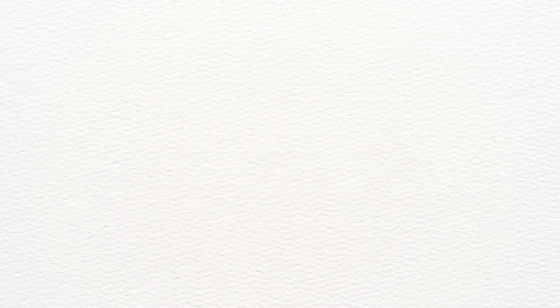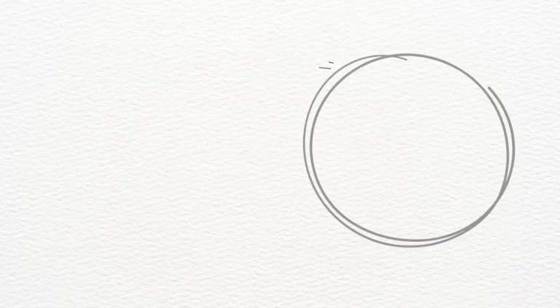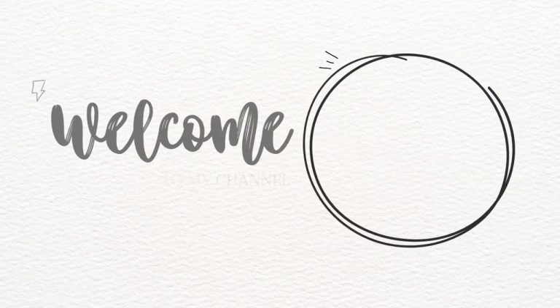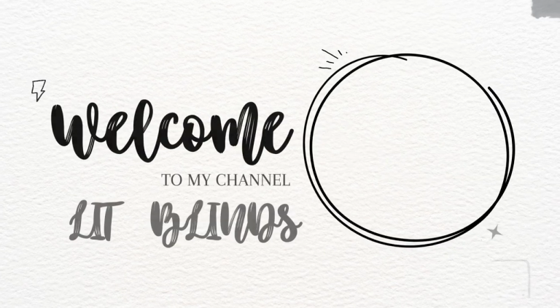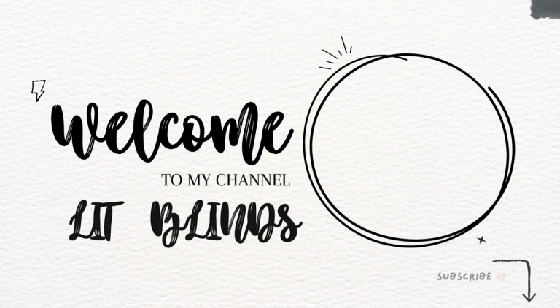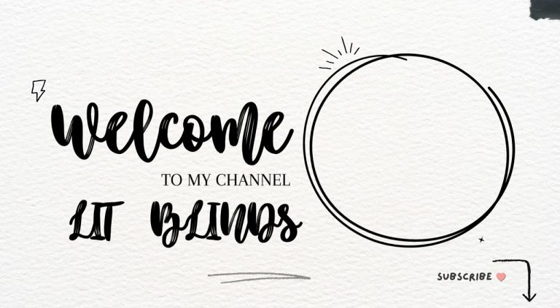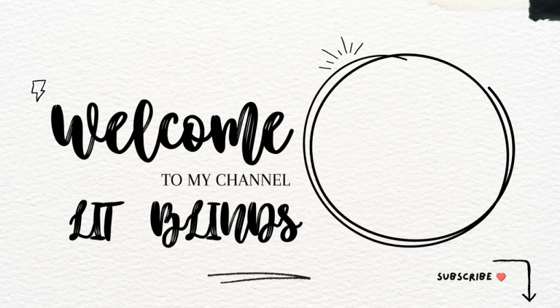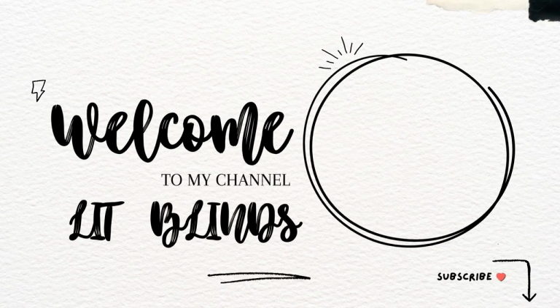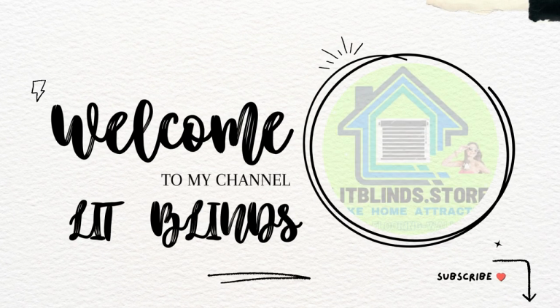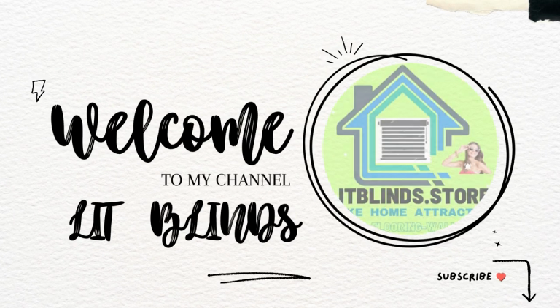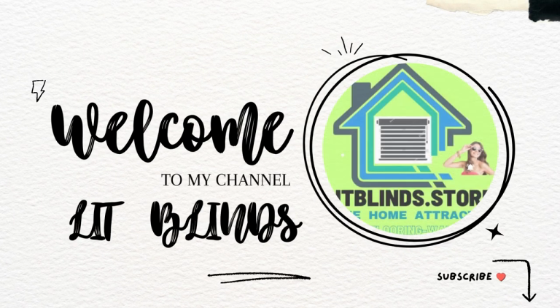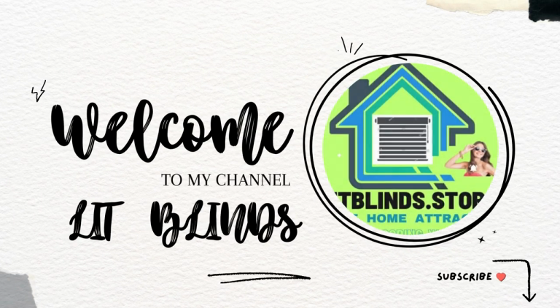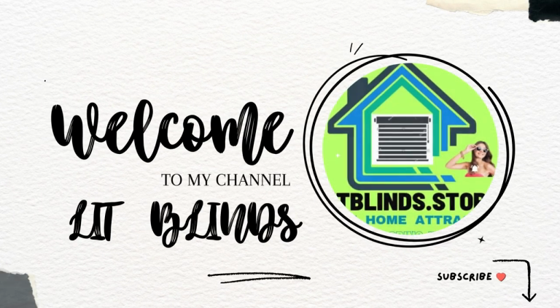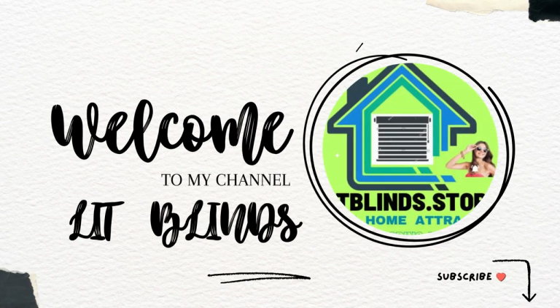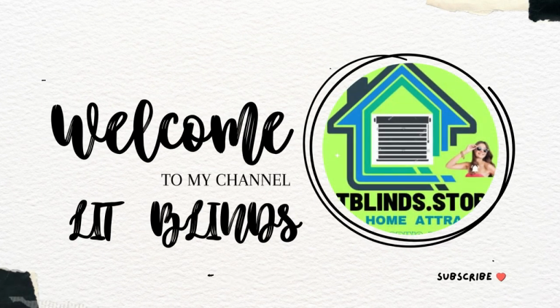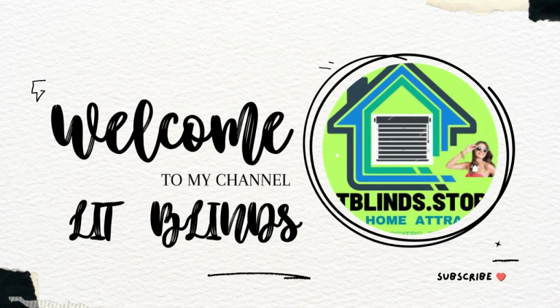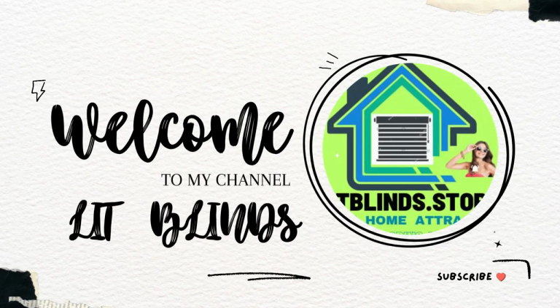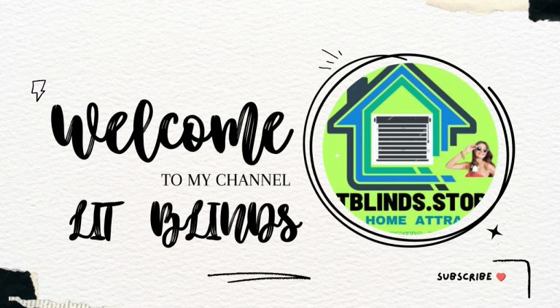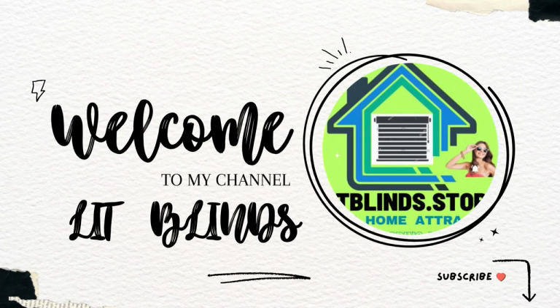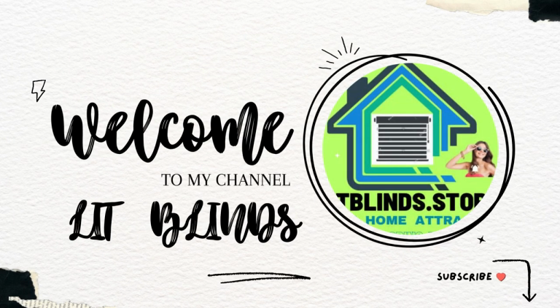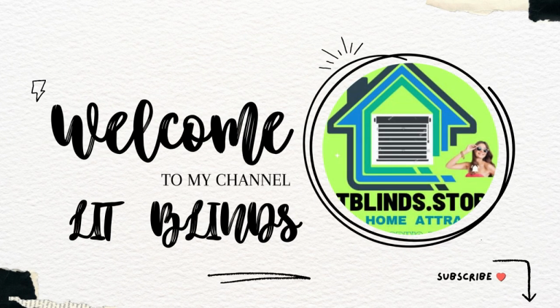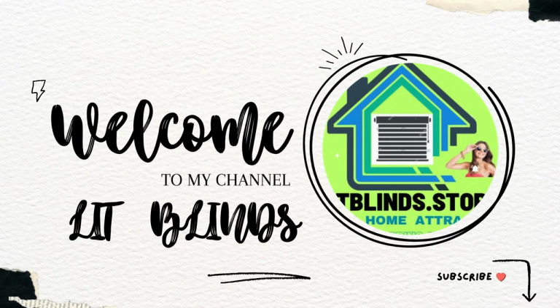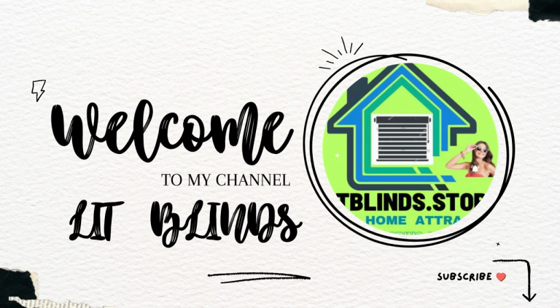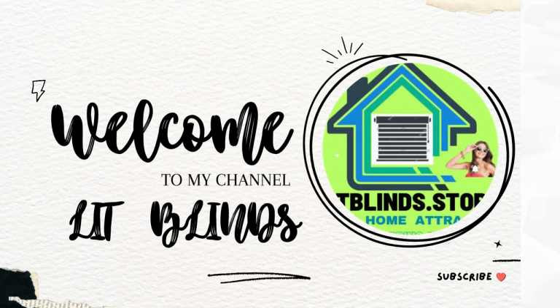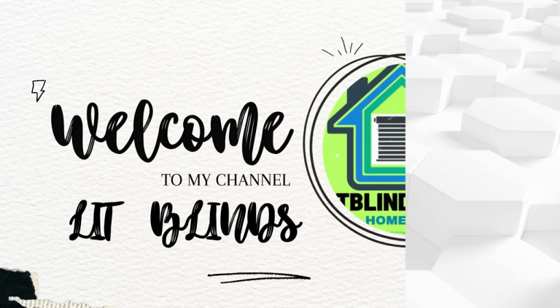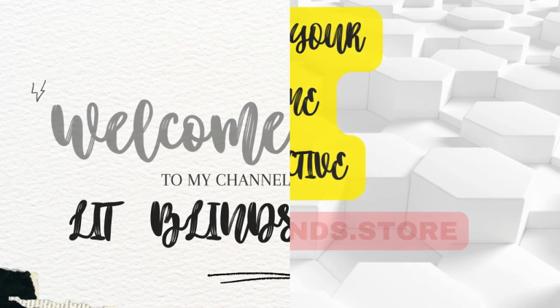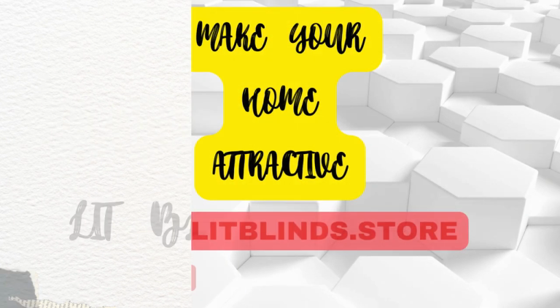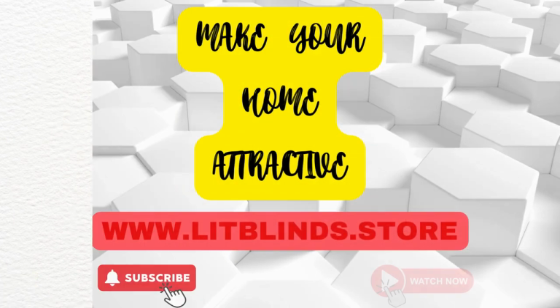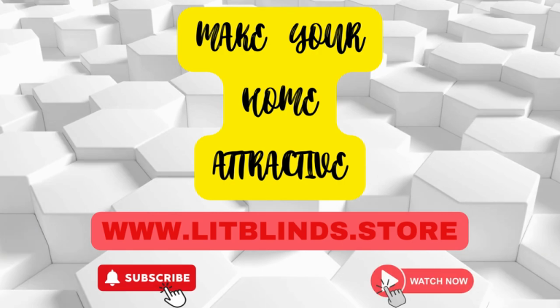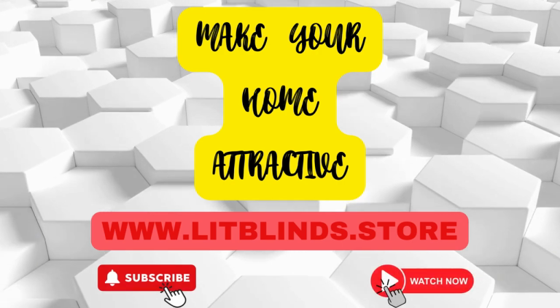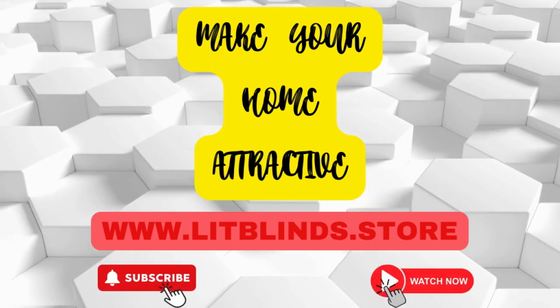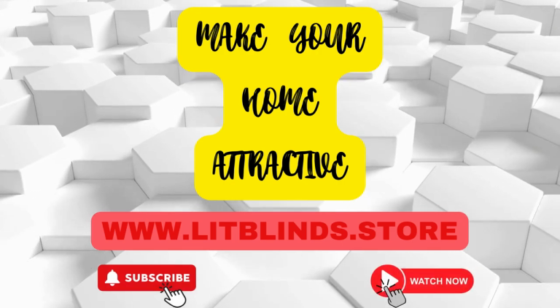Welcome to our LipBlinds Store YouTube channel. To make an attractive home, subscribe and watch our videos.